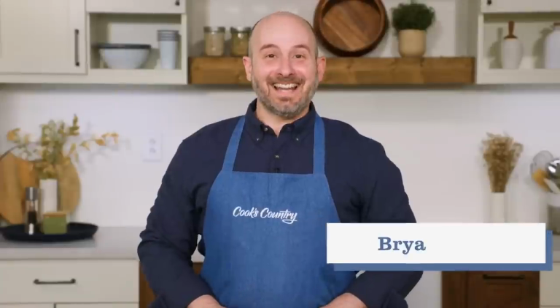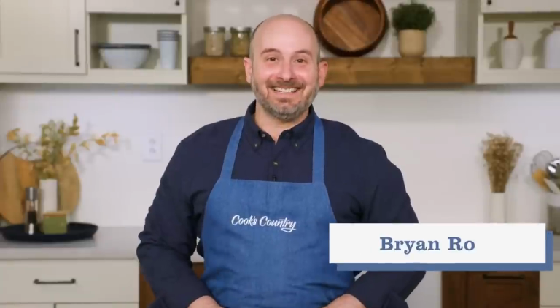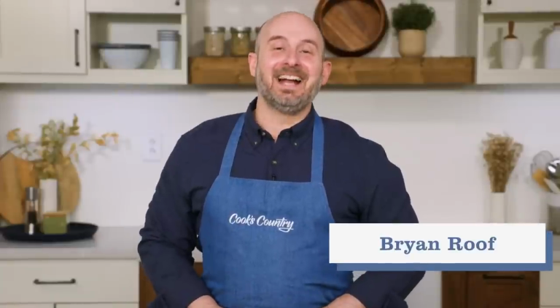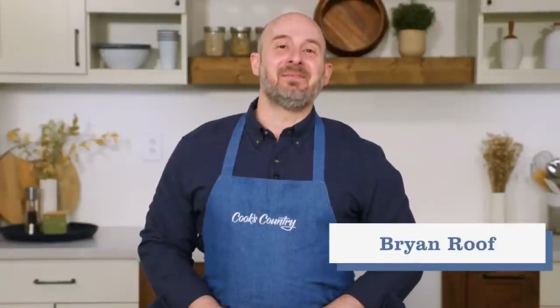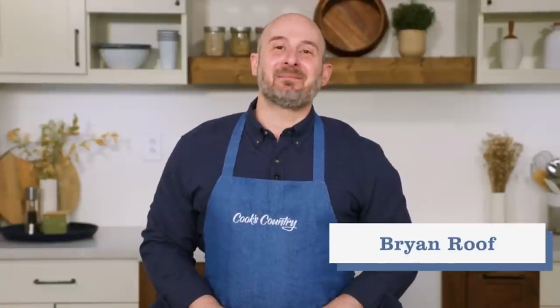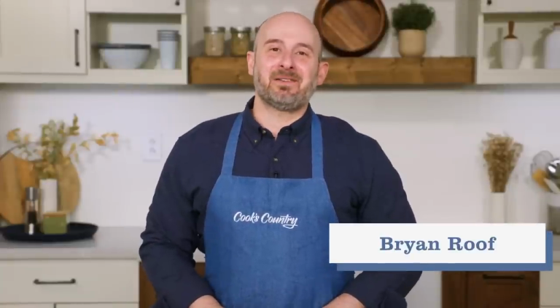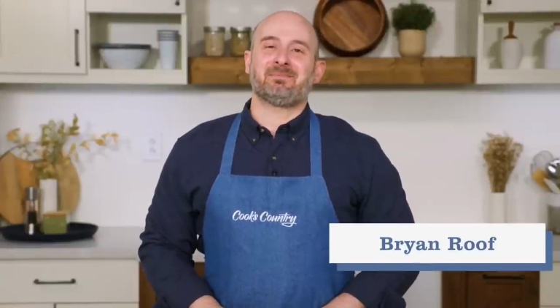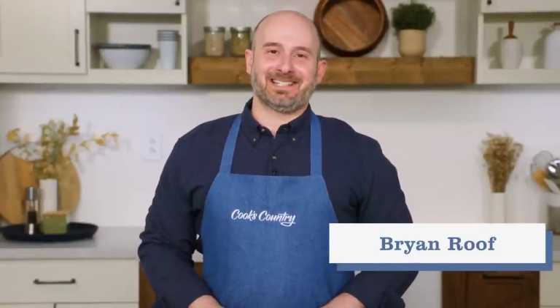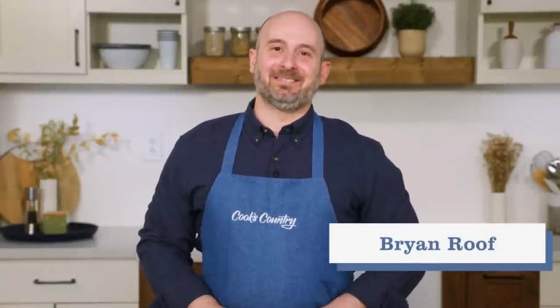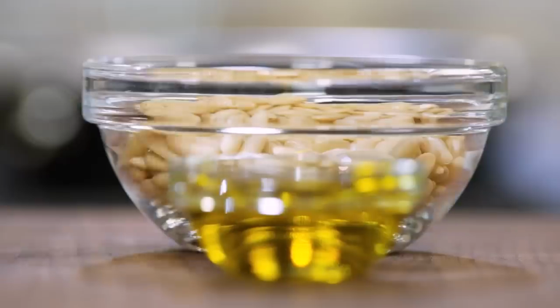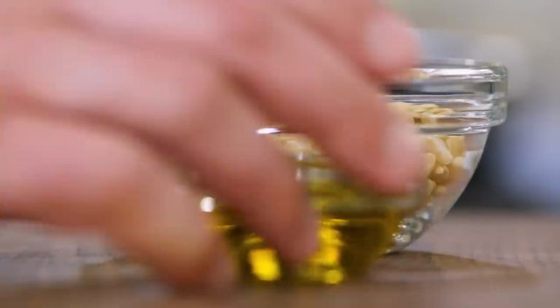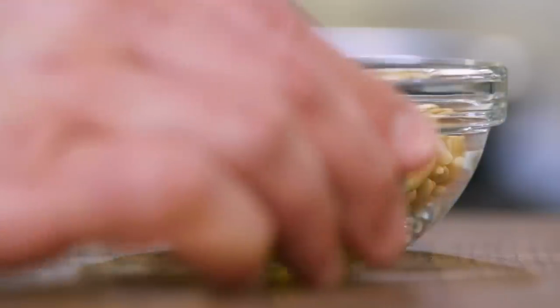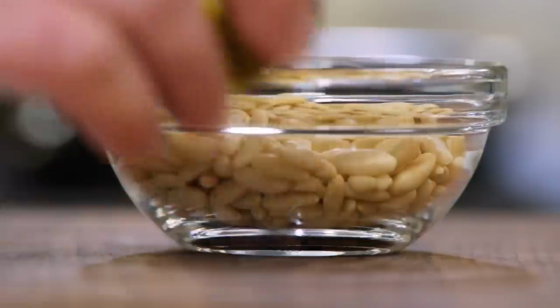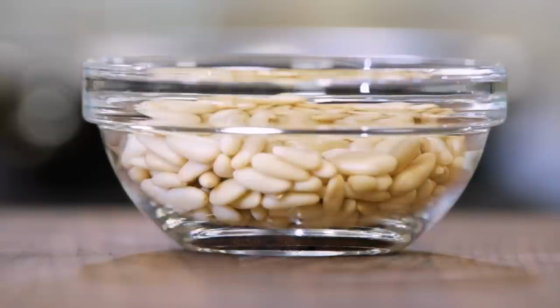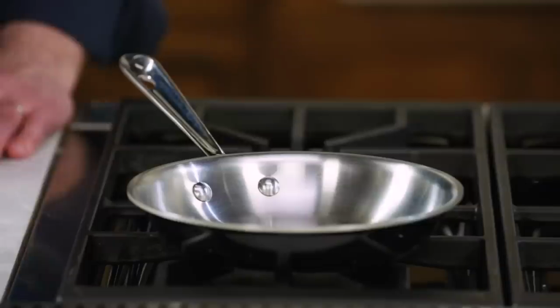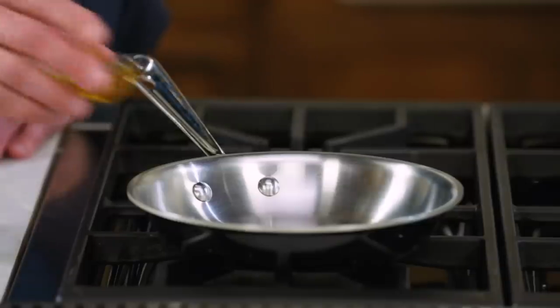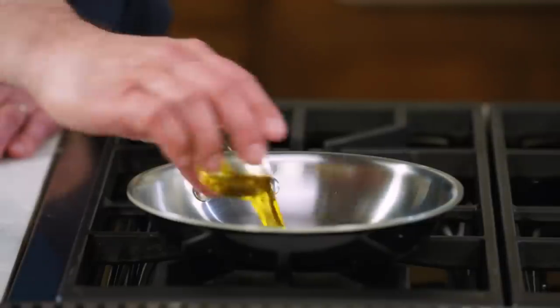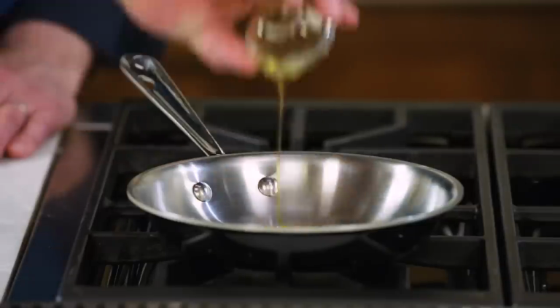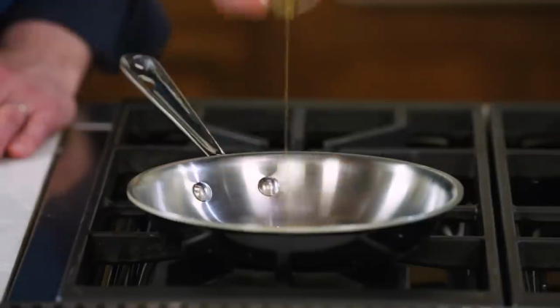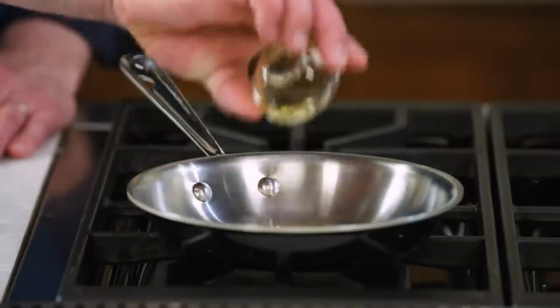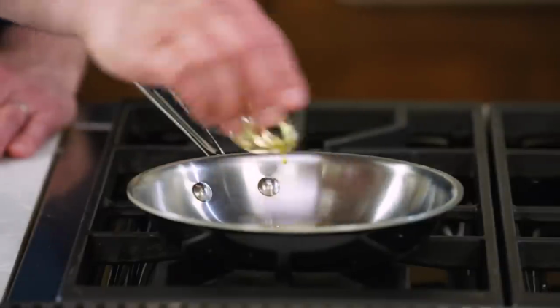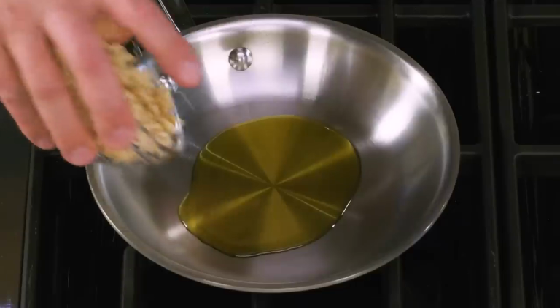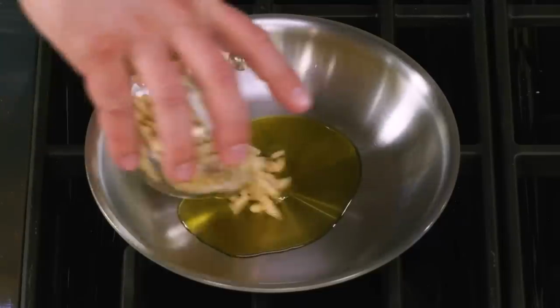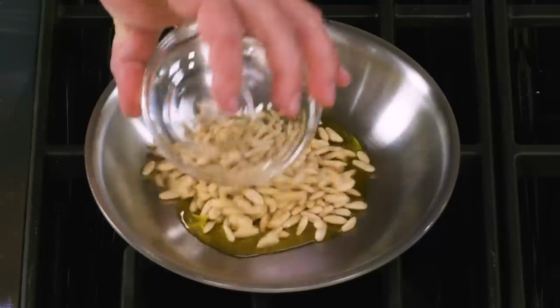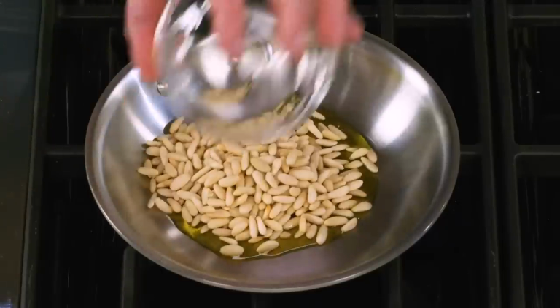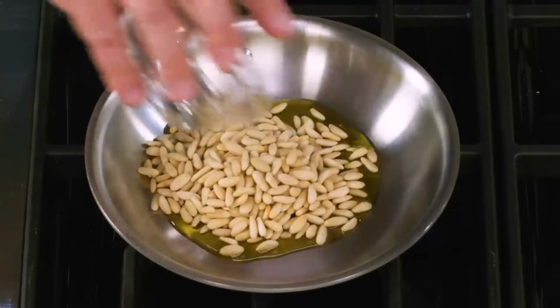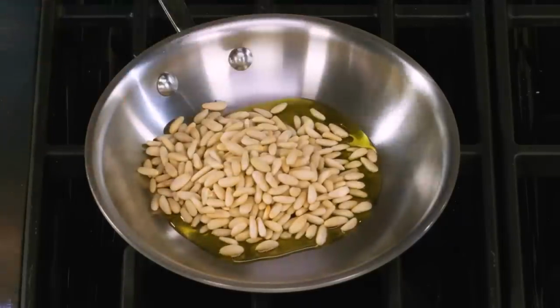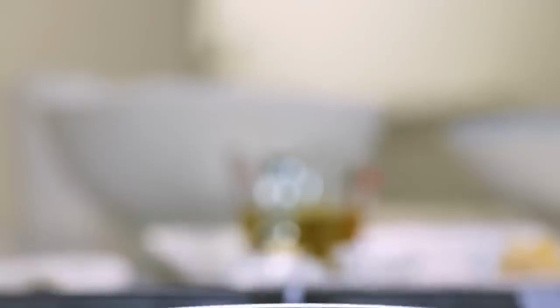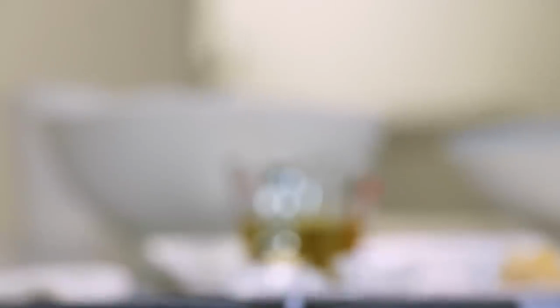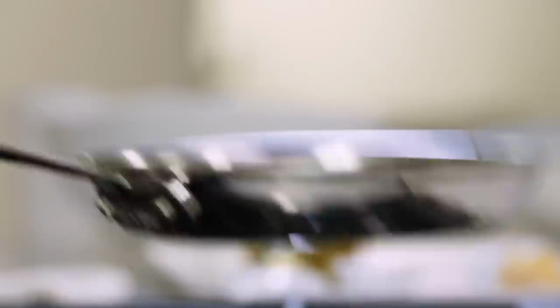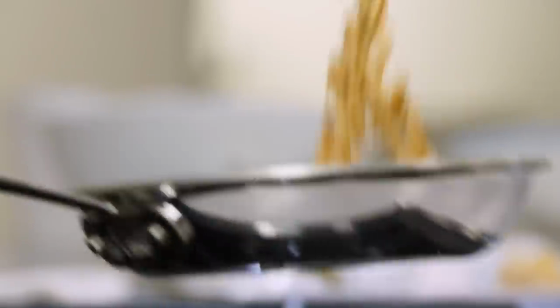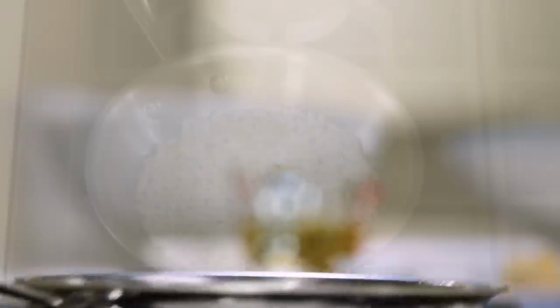Today I'm making perfect pesto. To start, add some oil to a skillet, add the pine nuts, and toast them until they're evenly brown.